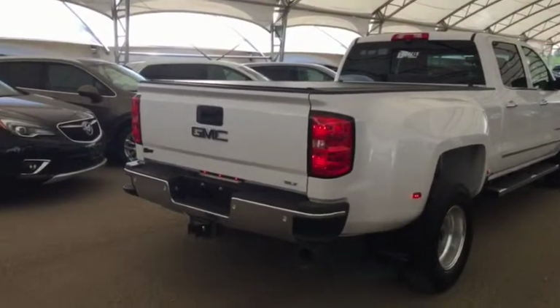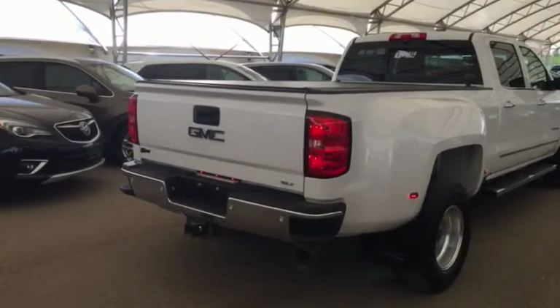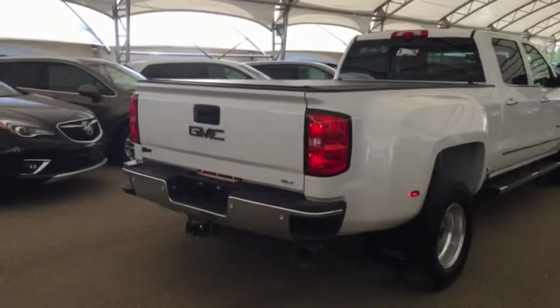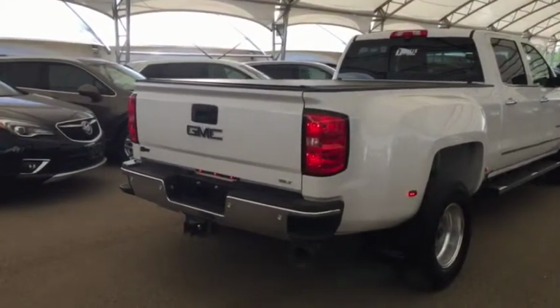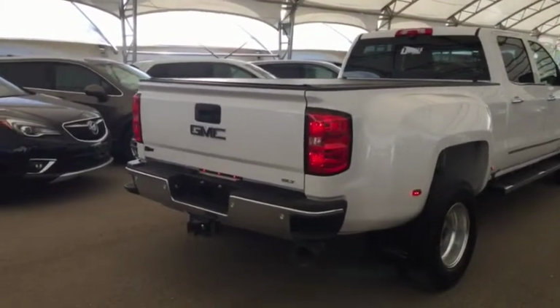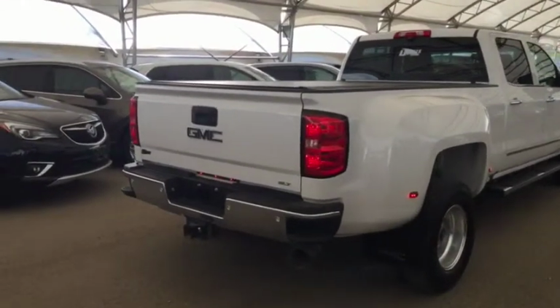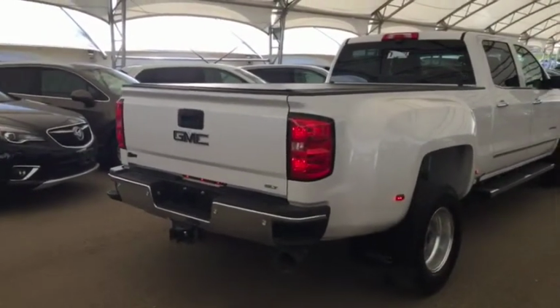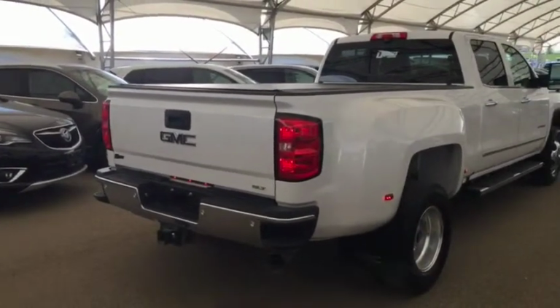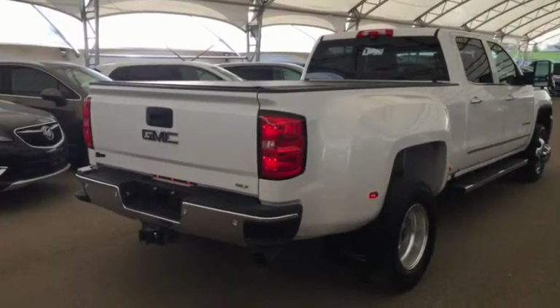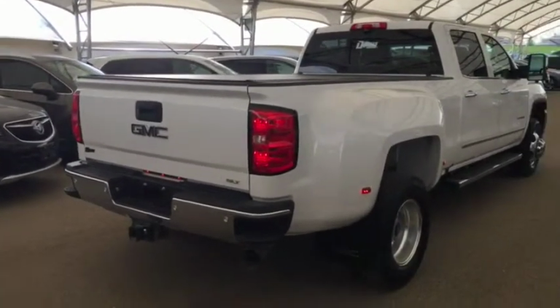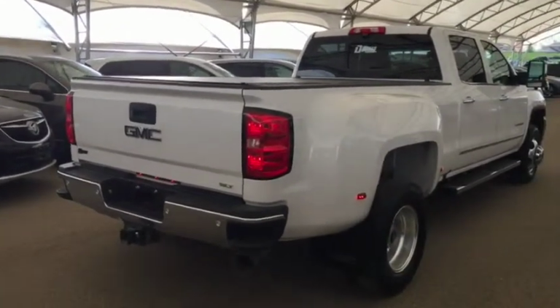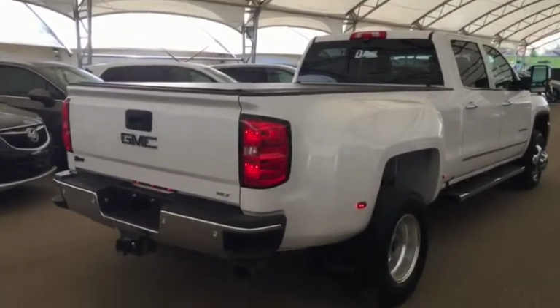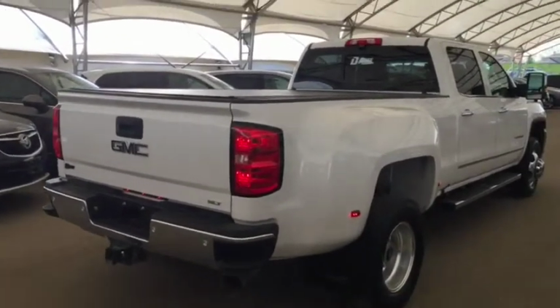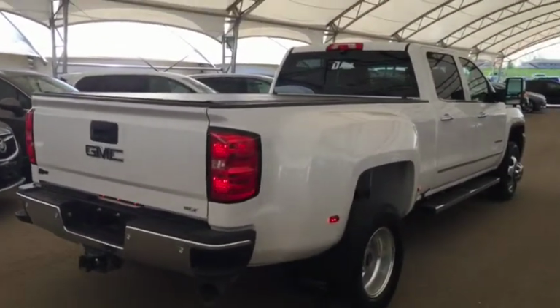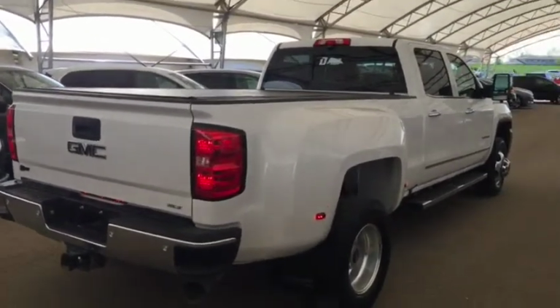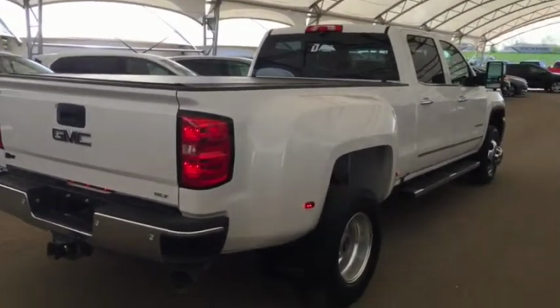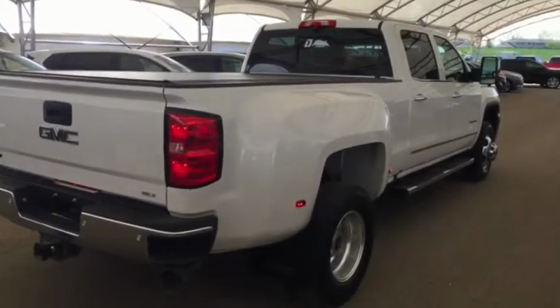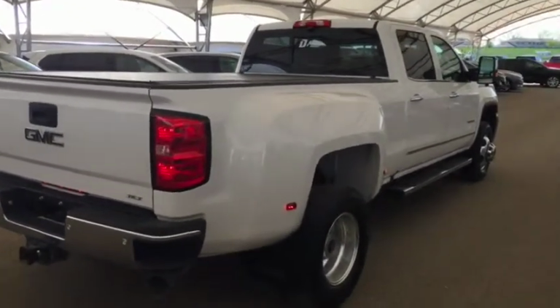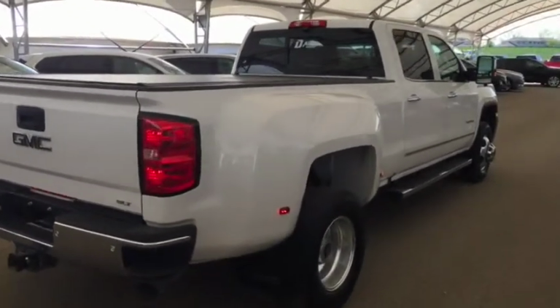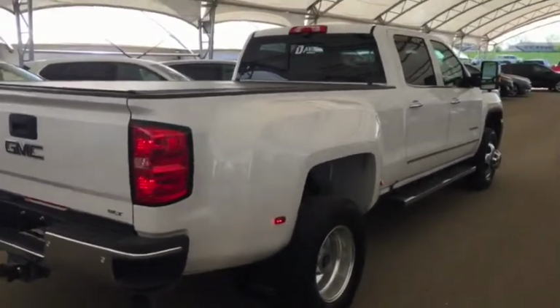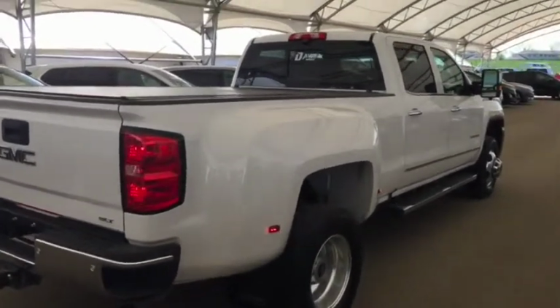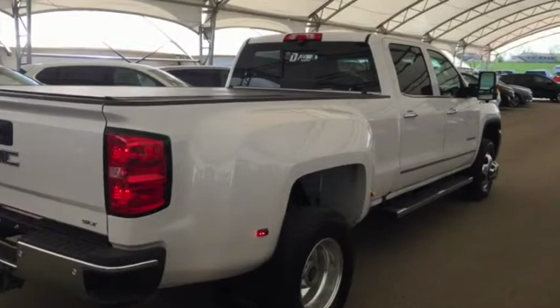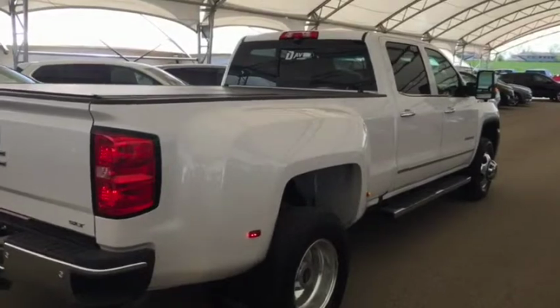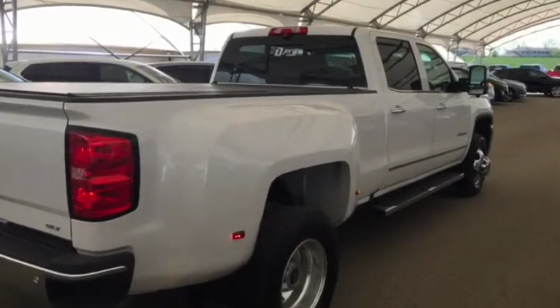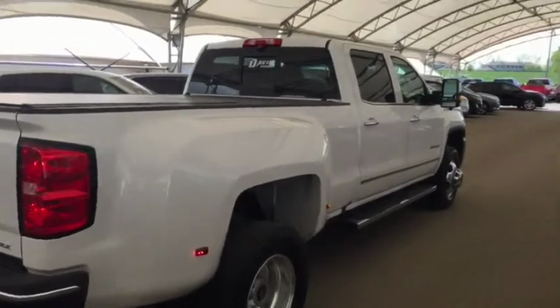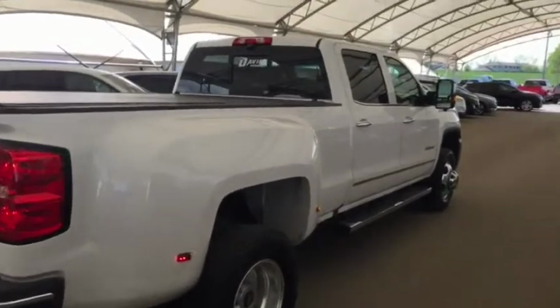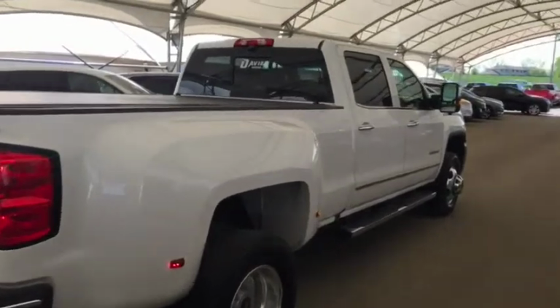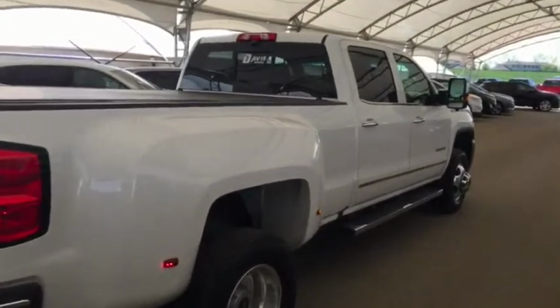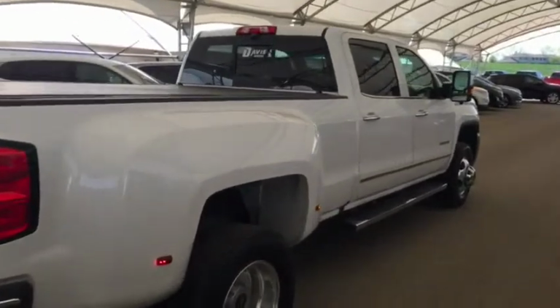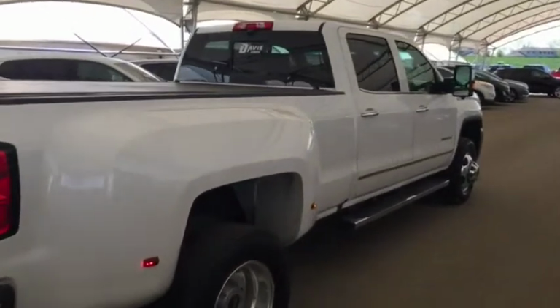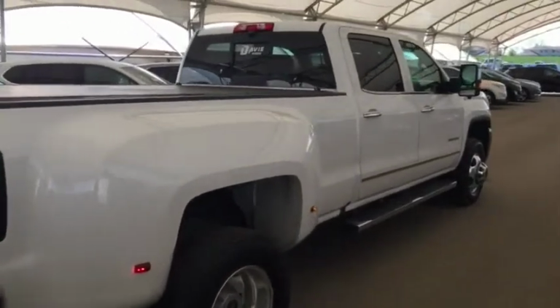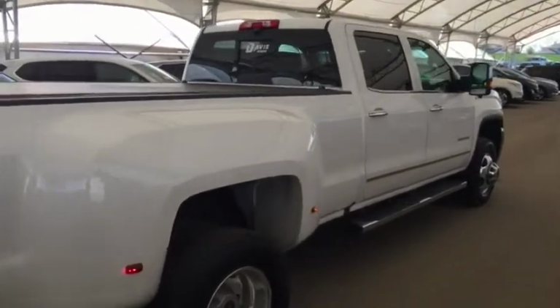So don't miss out. Hurry into Debra Chevrolet today and book a test drive with your new truck.